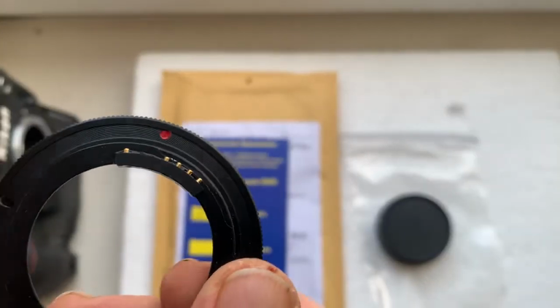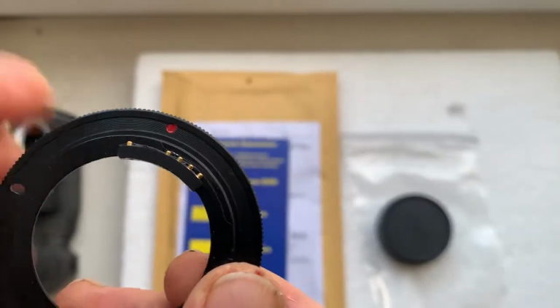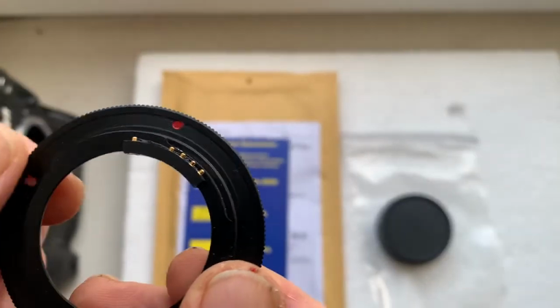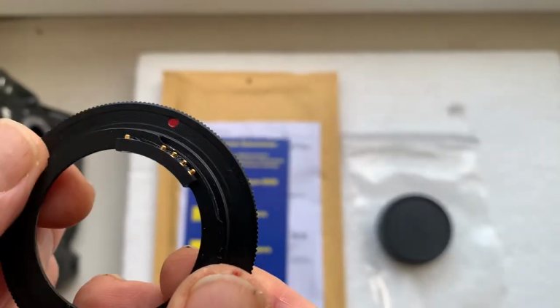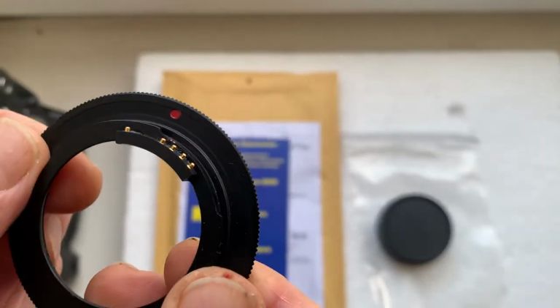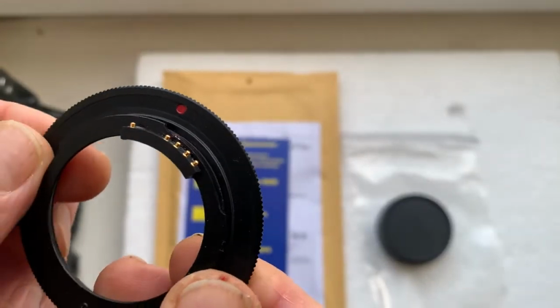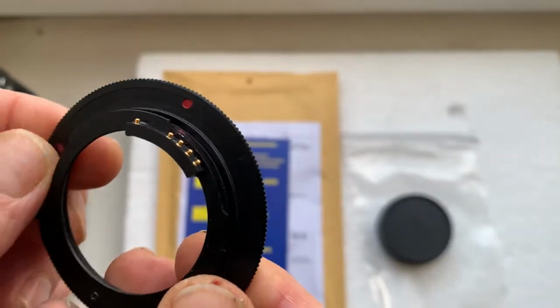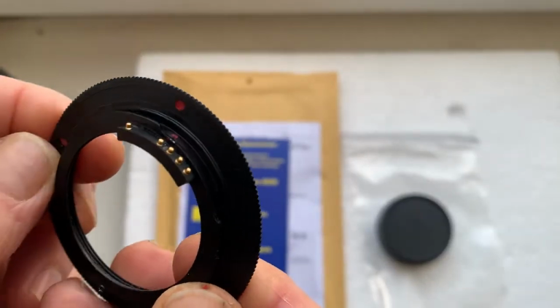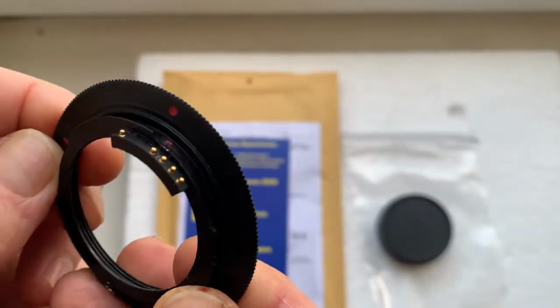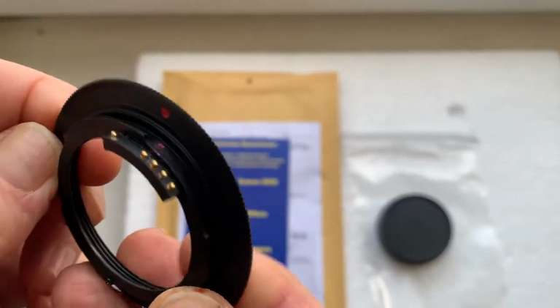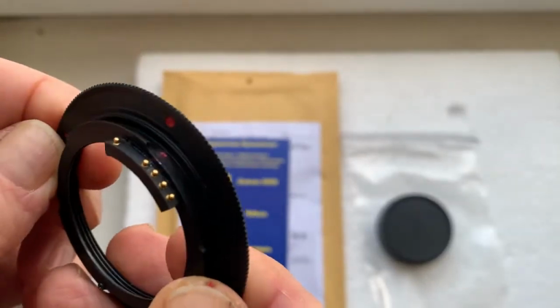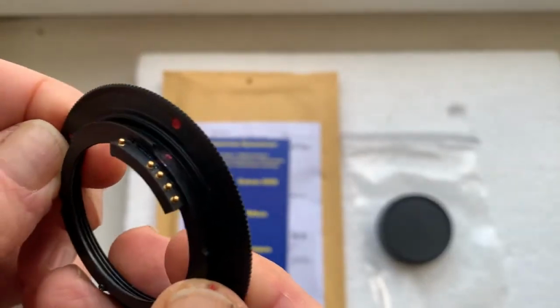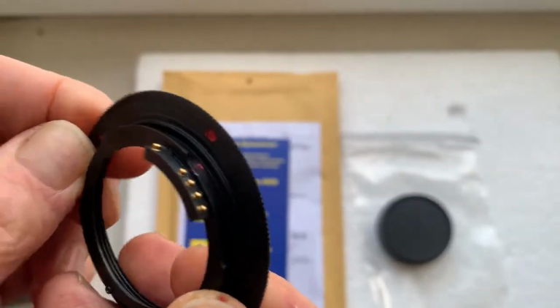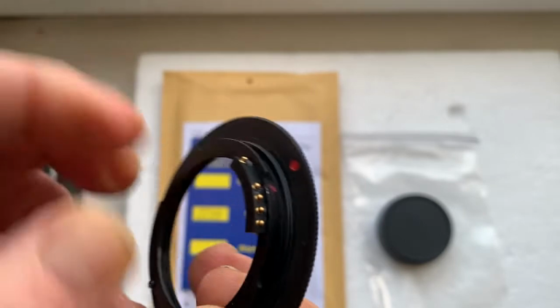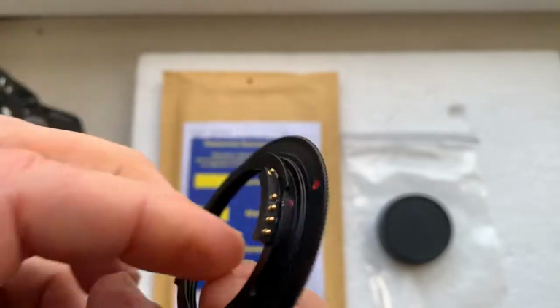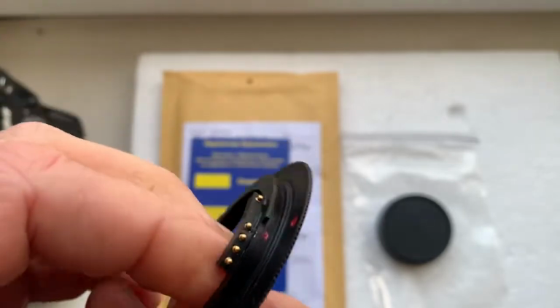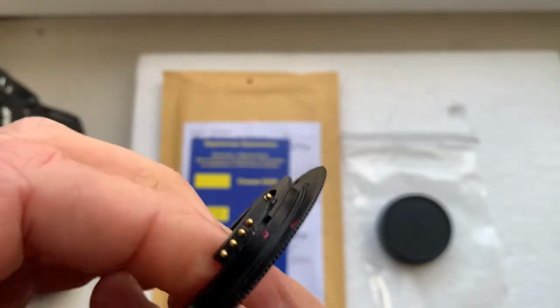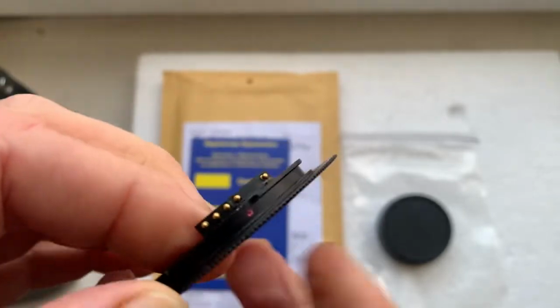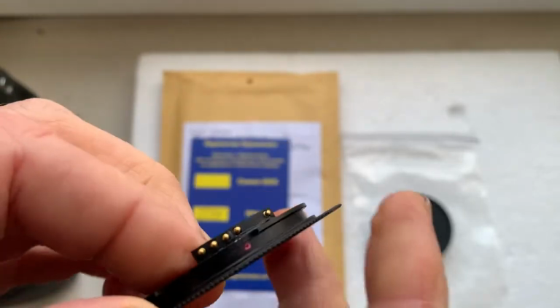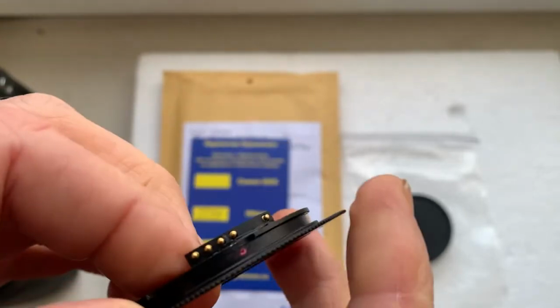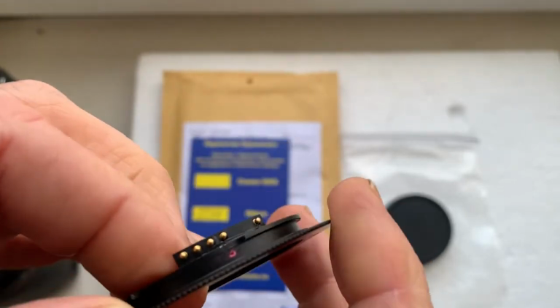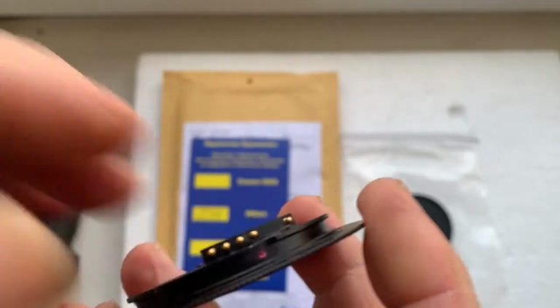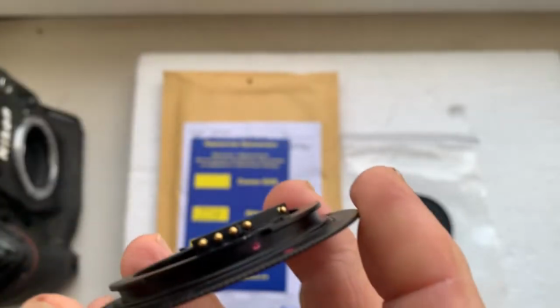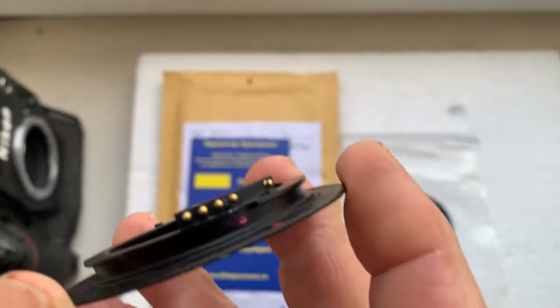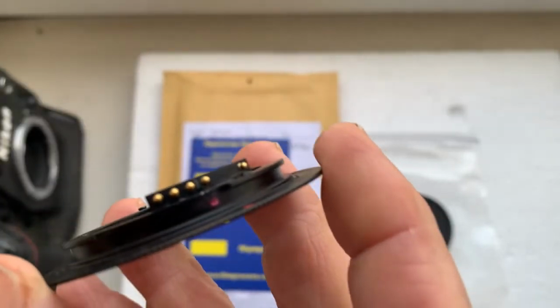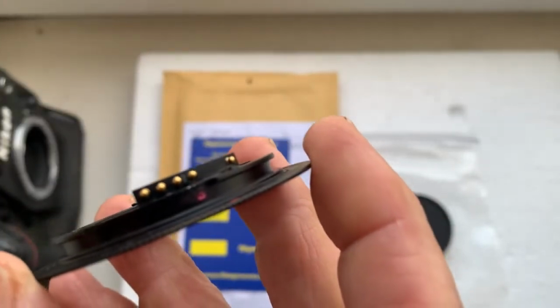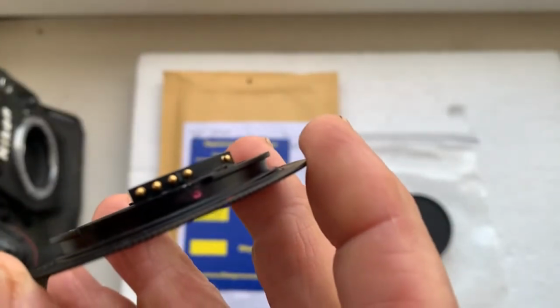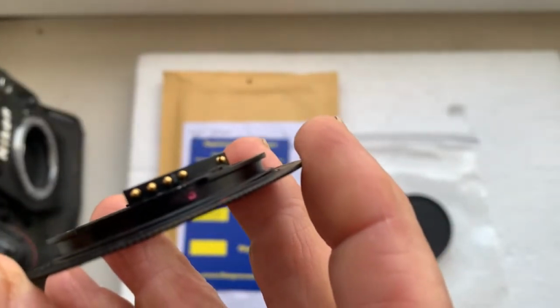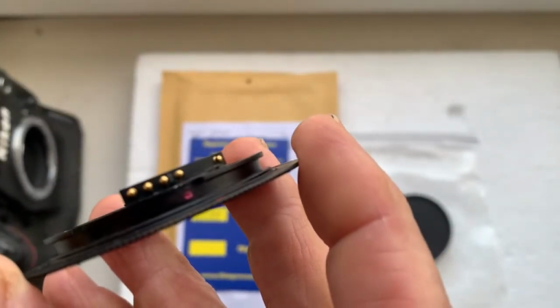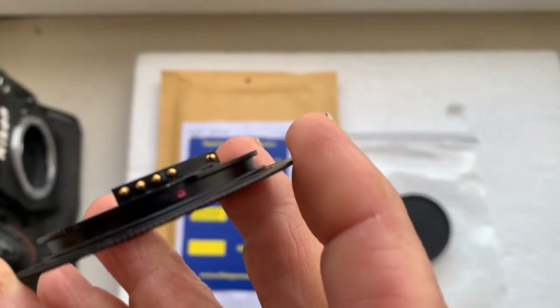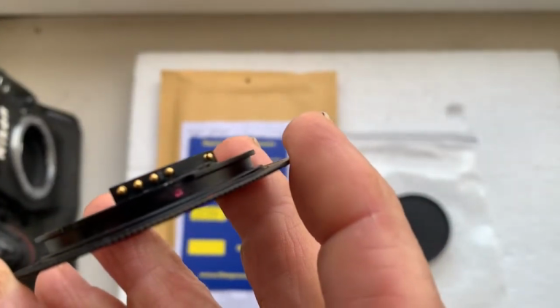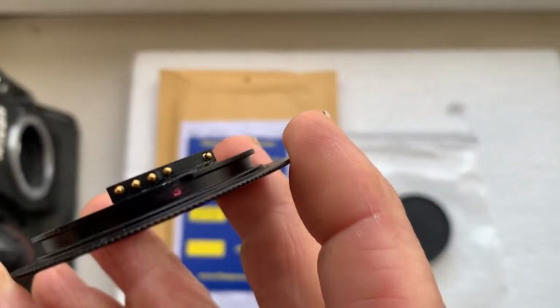Look, this is your adapter with chip. Now I'll check the adapter in my camera.